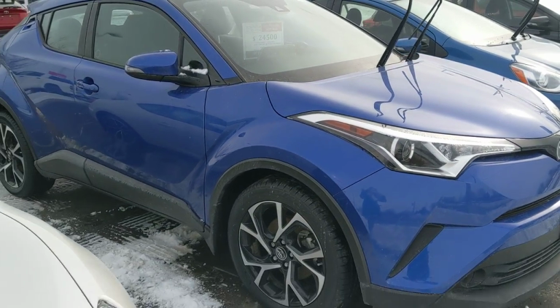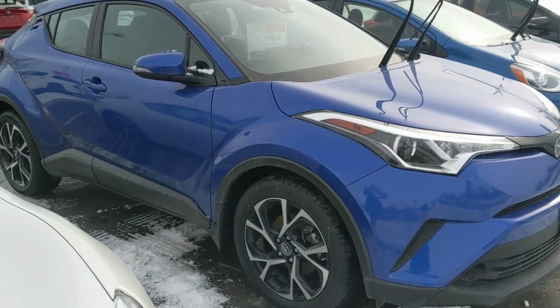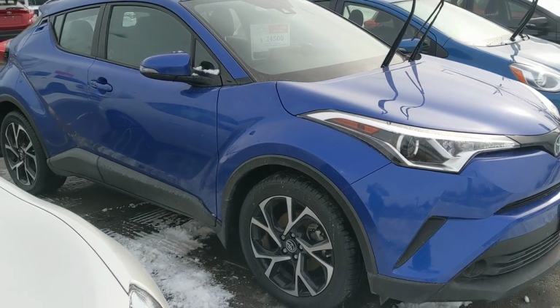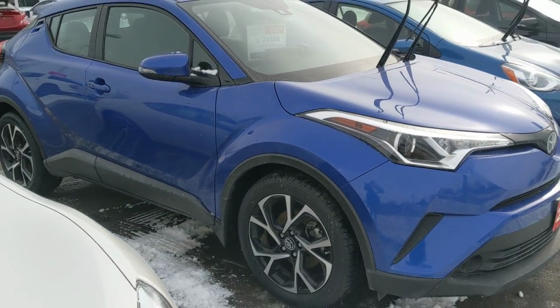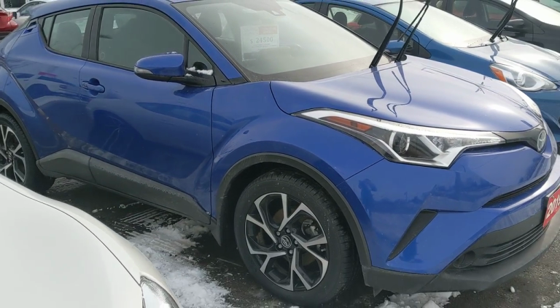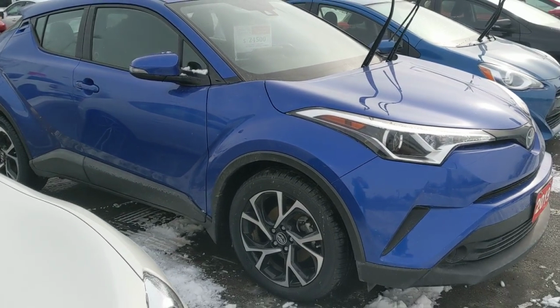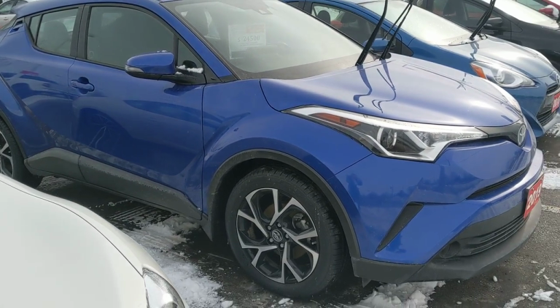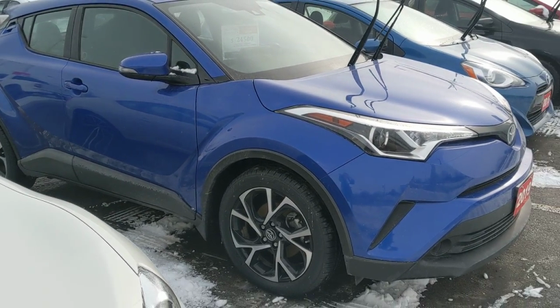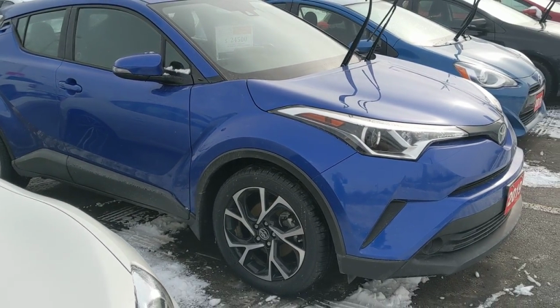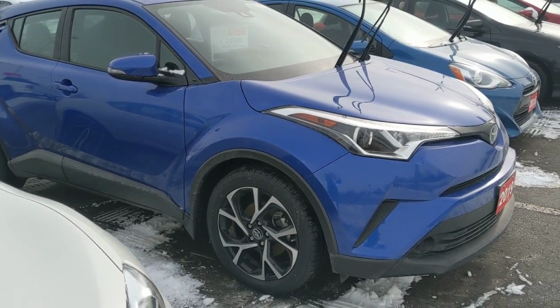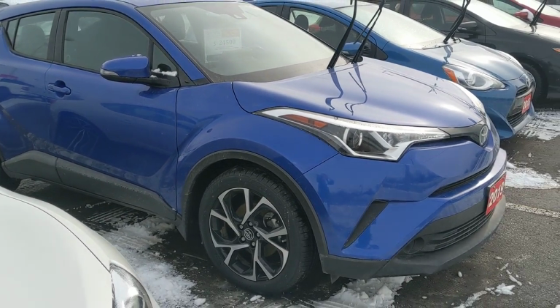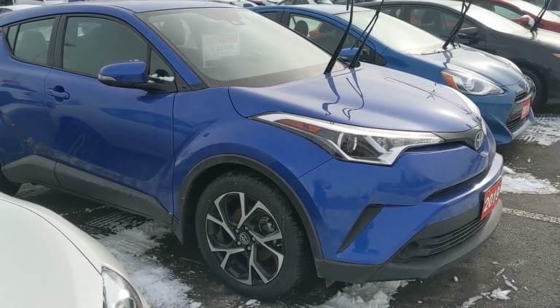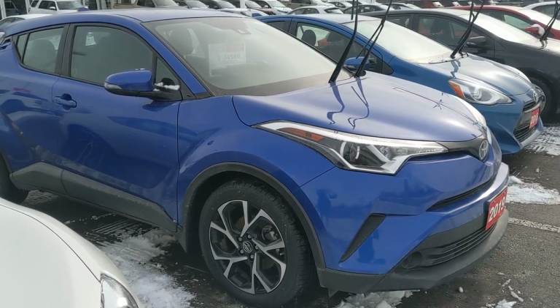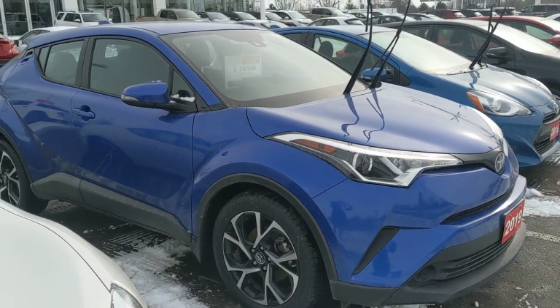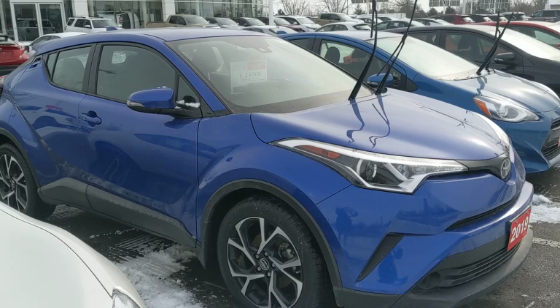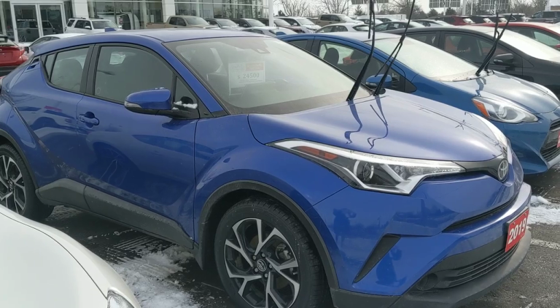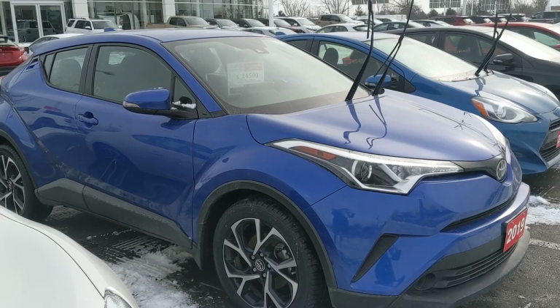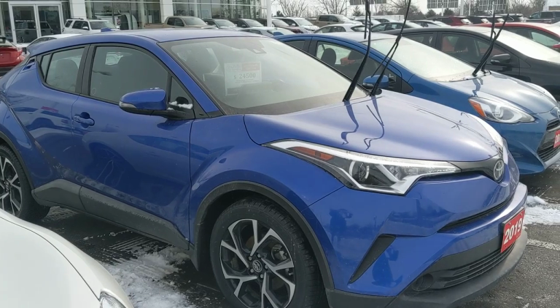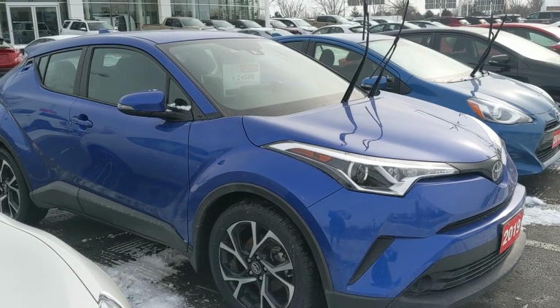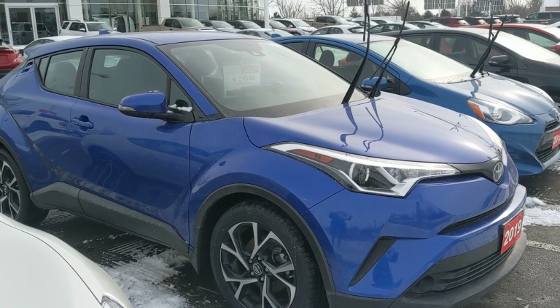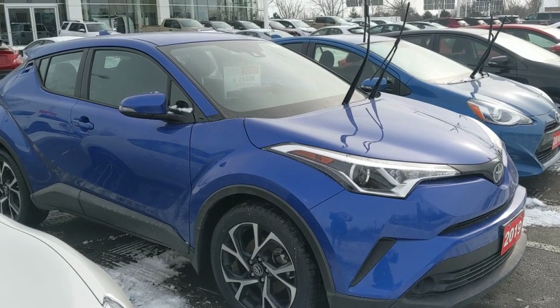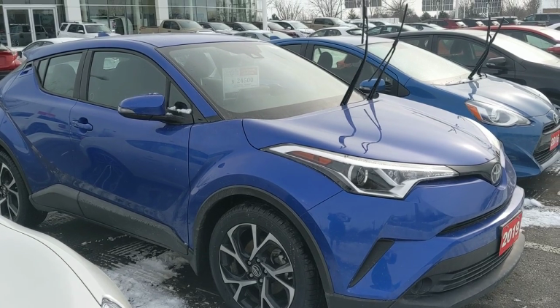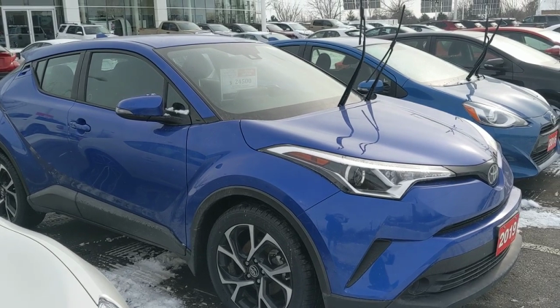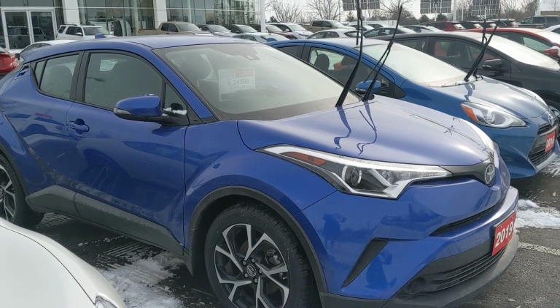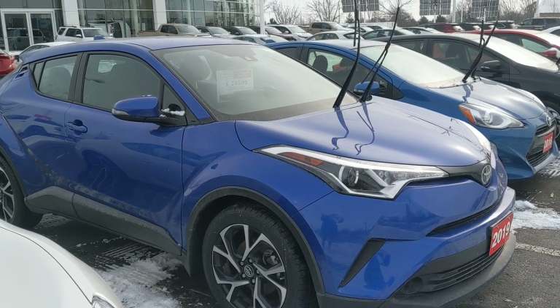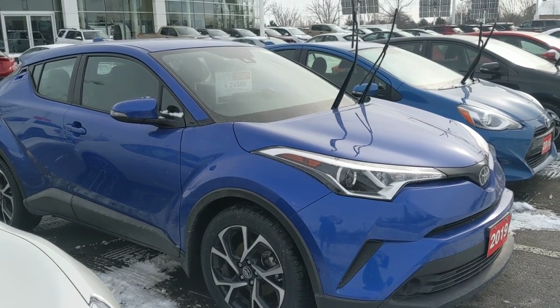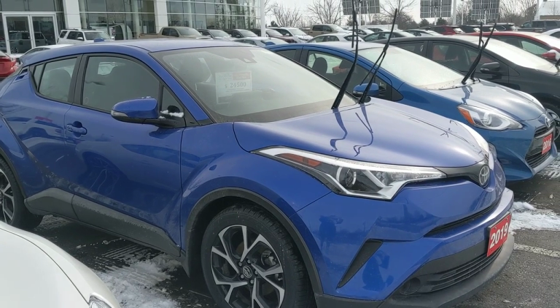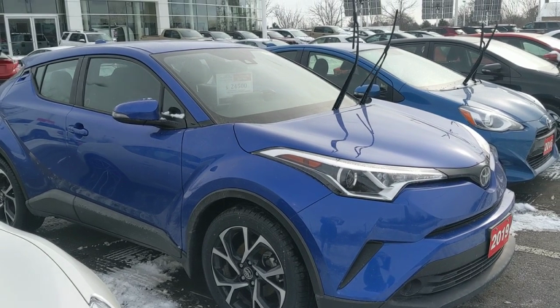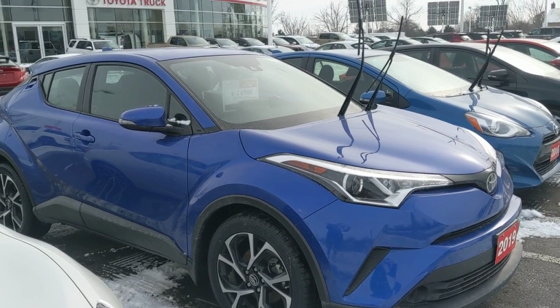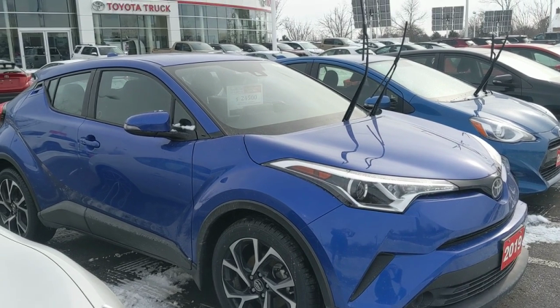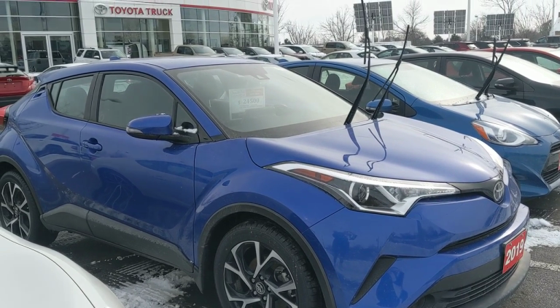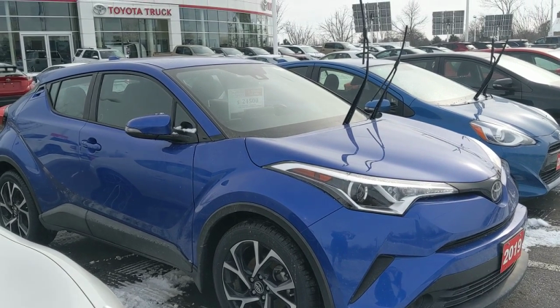Again, this is the 2019 pre-owned CHR in the XLE Premium Package here at Stouffville Toyota.